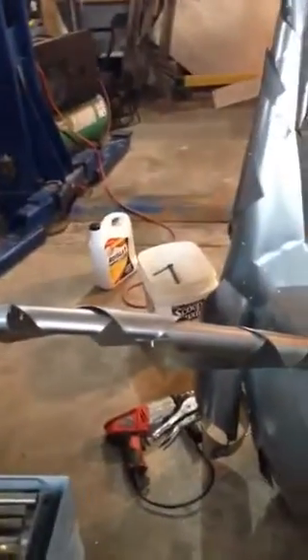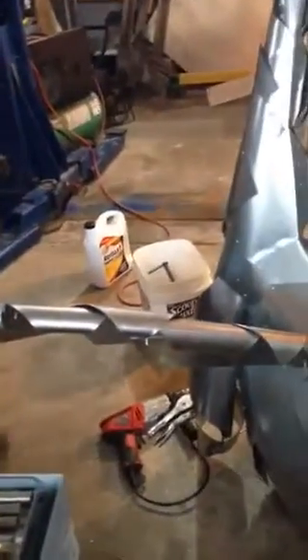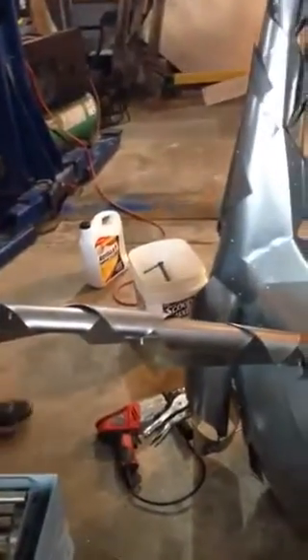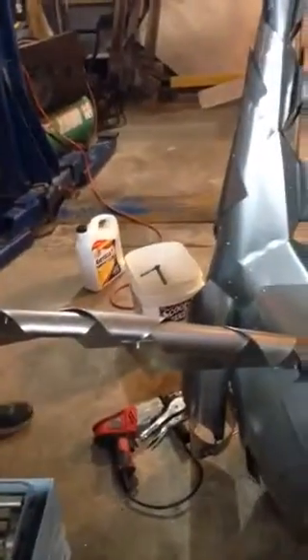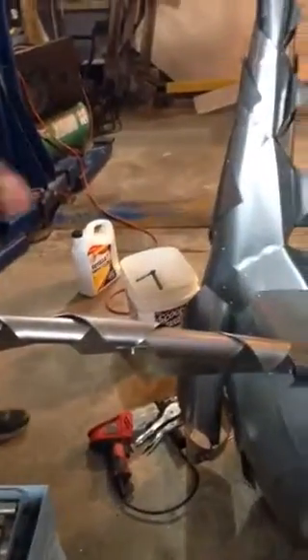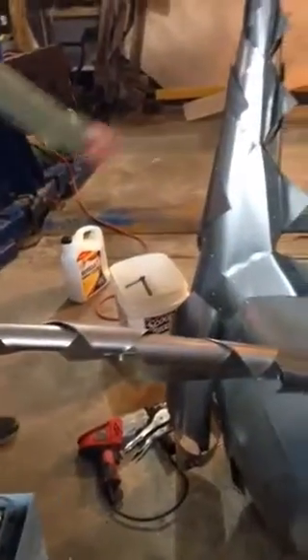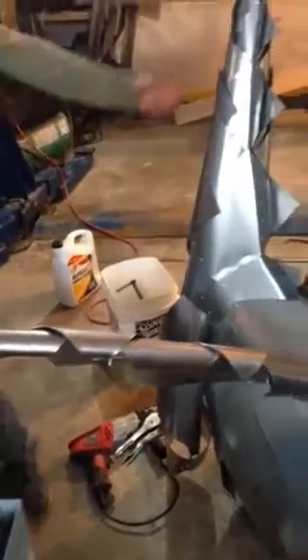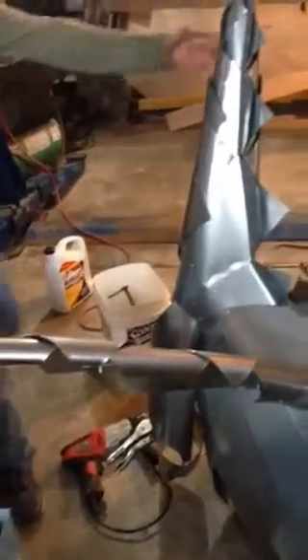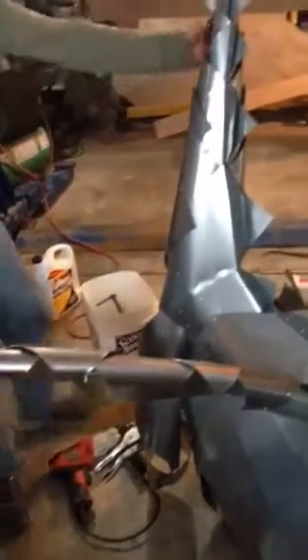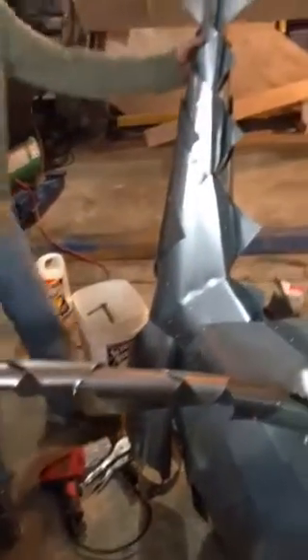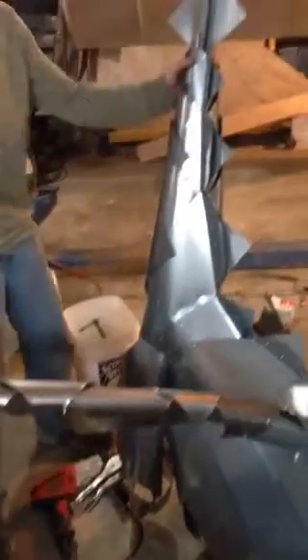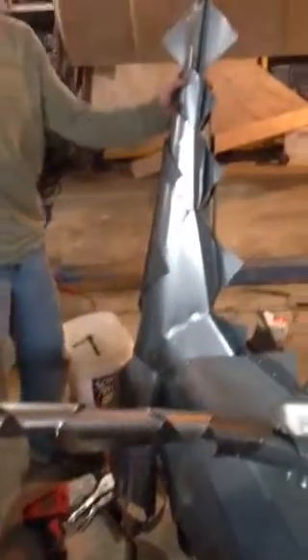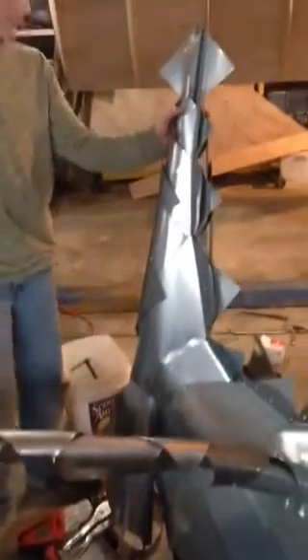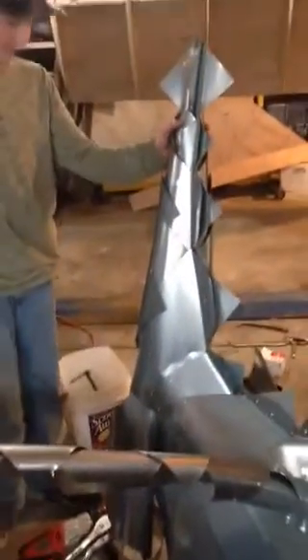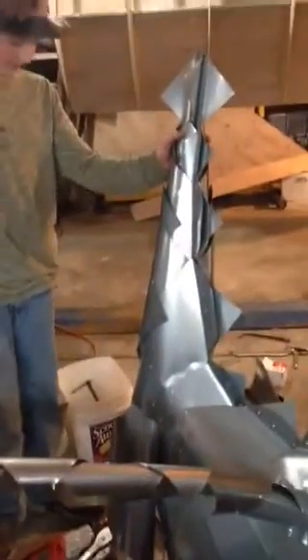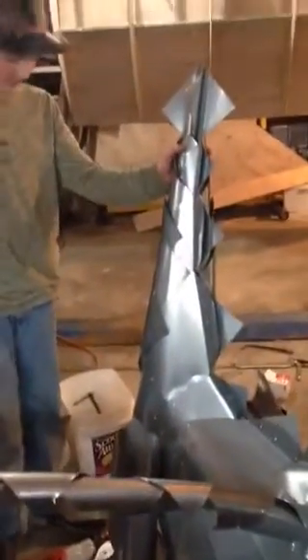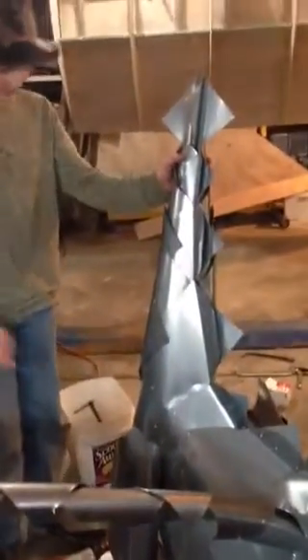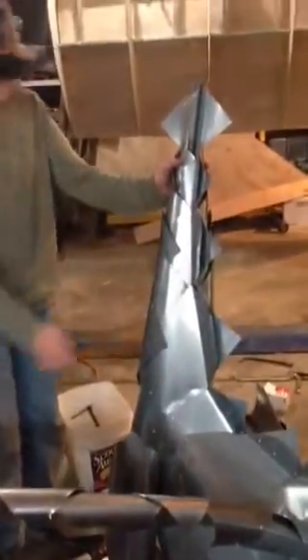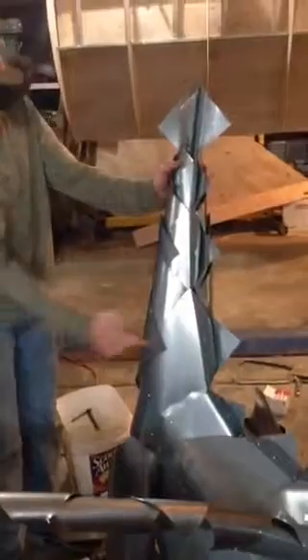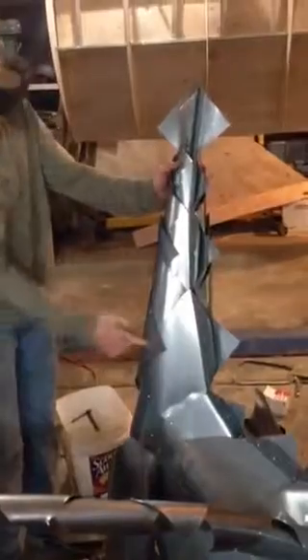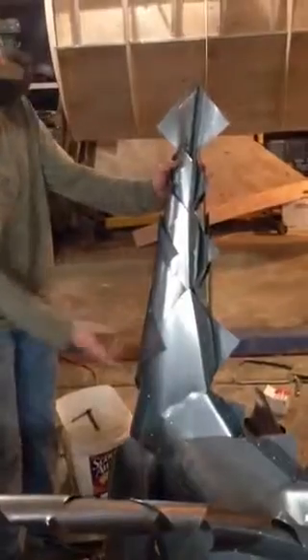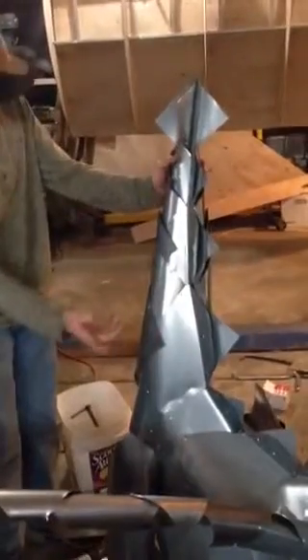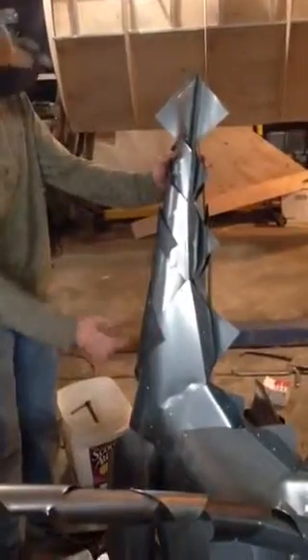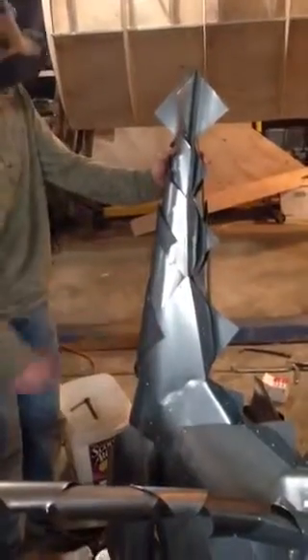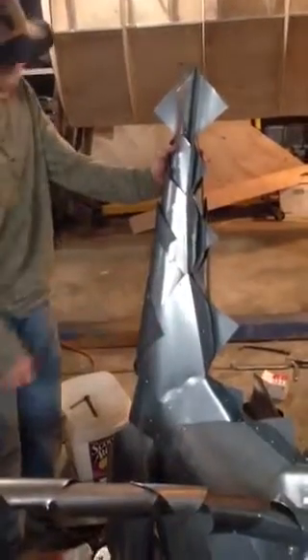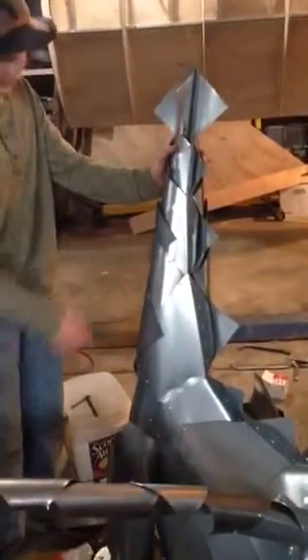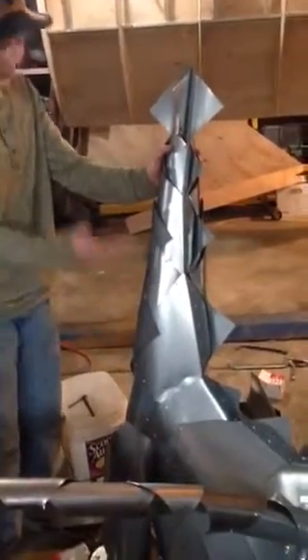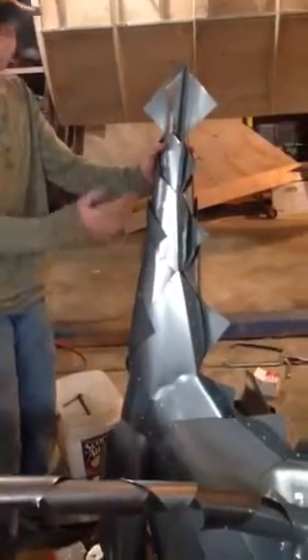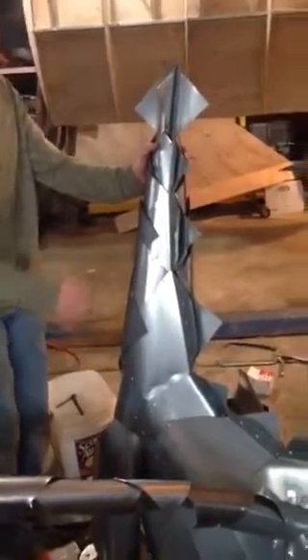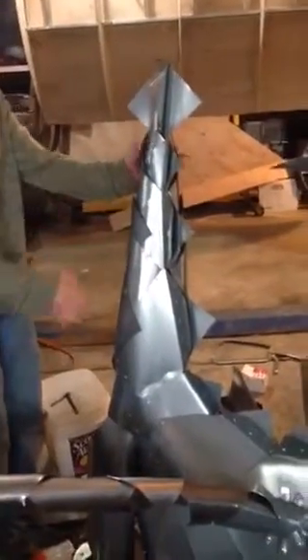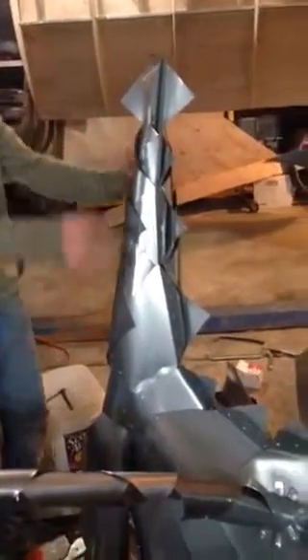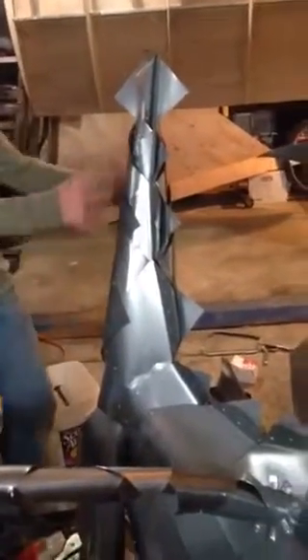This is the first thing we made. This is the tail, and it's just stuff — it's riveted.